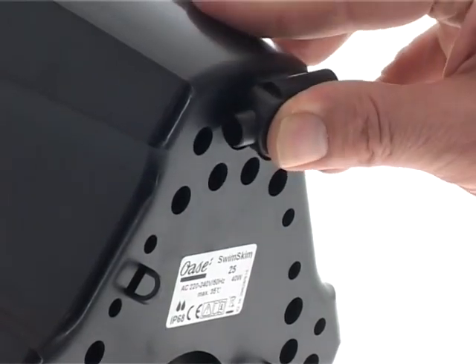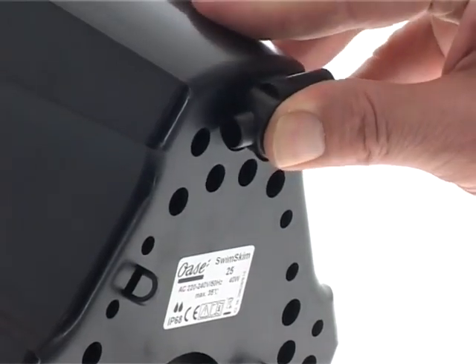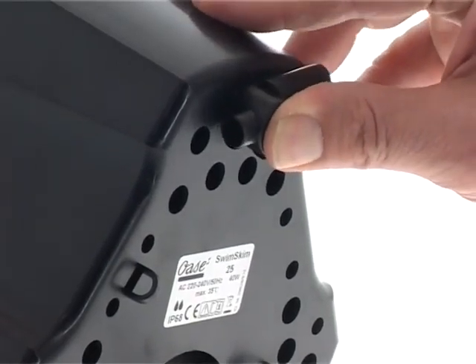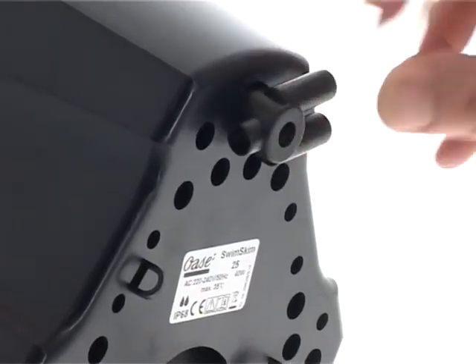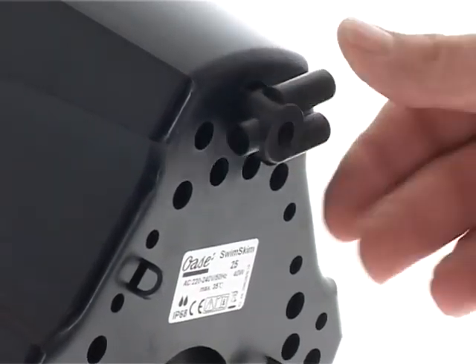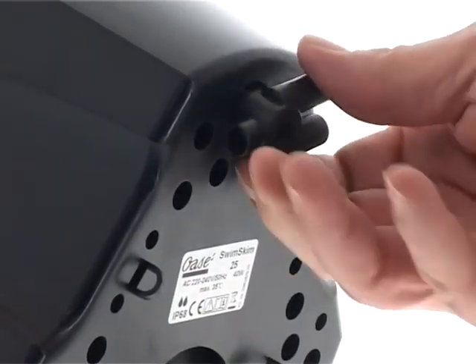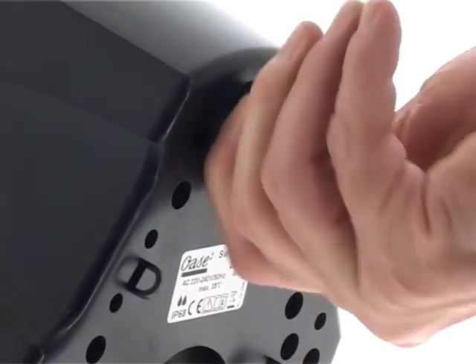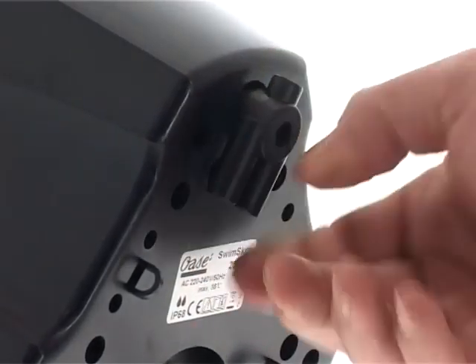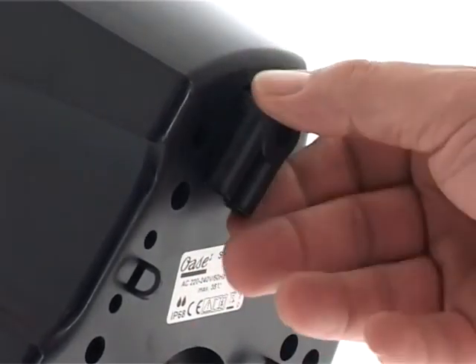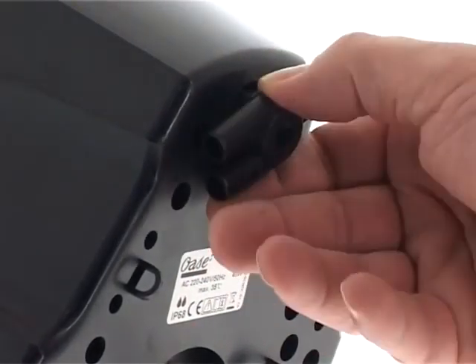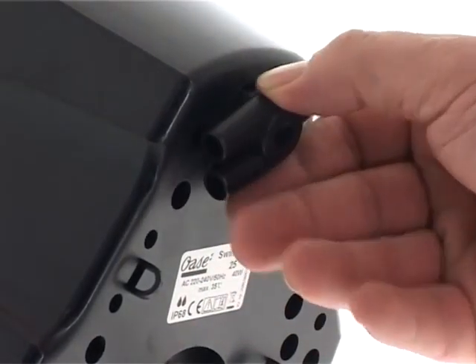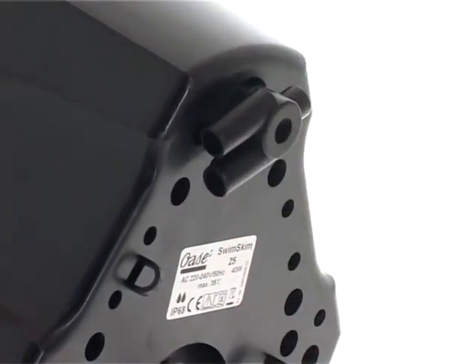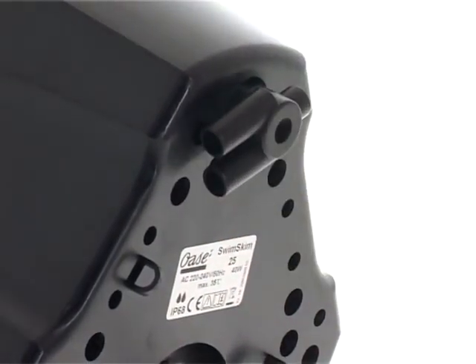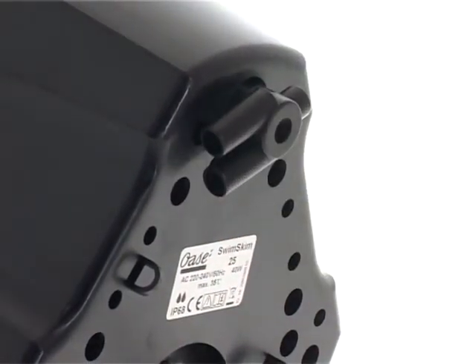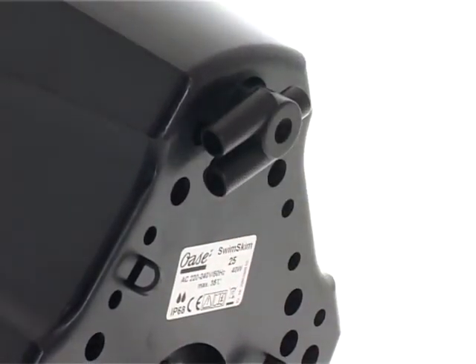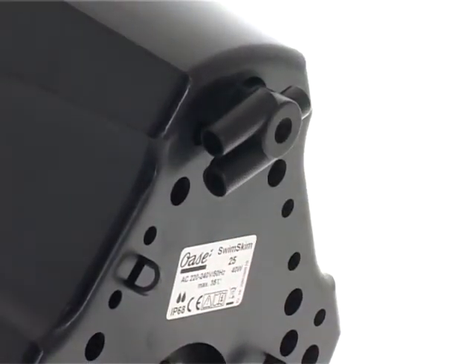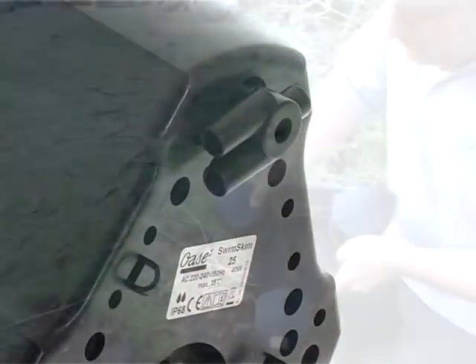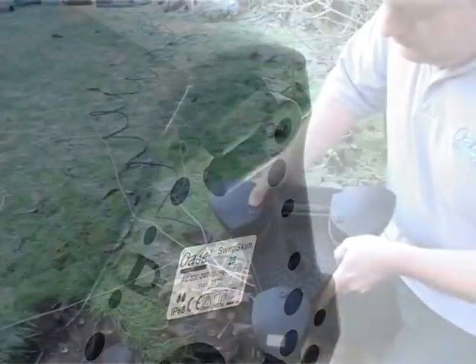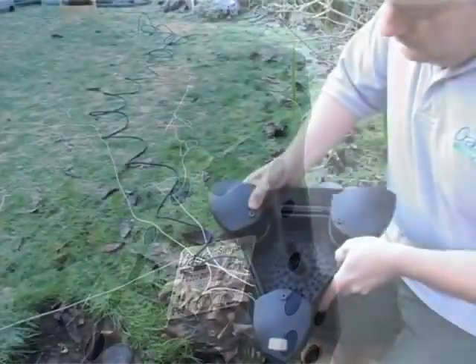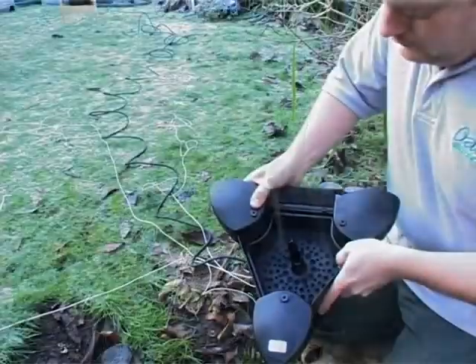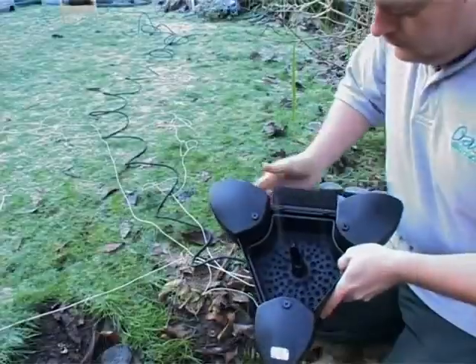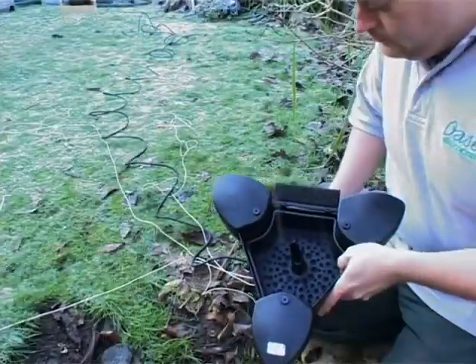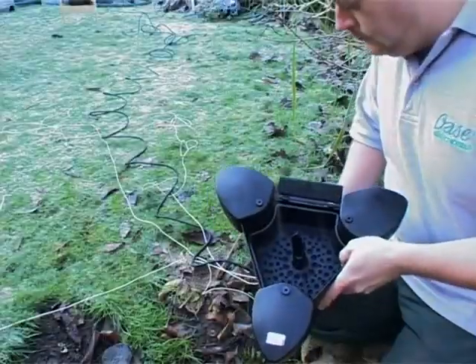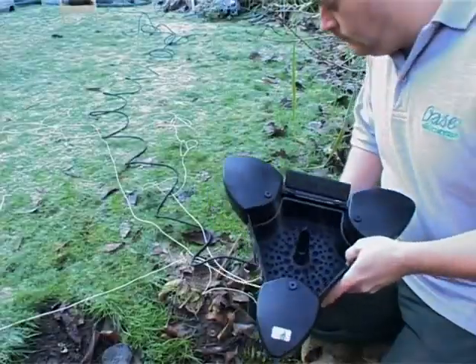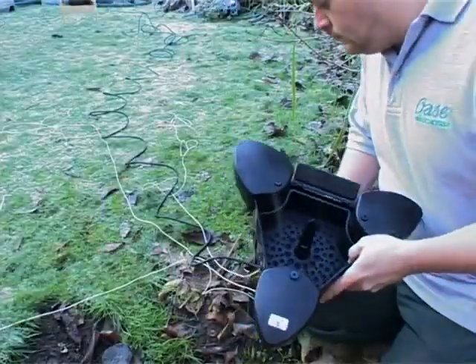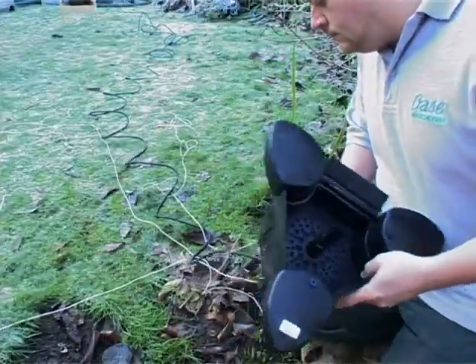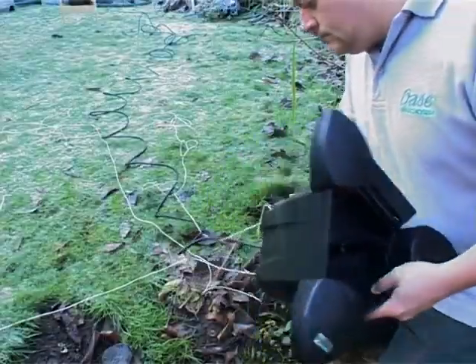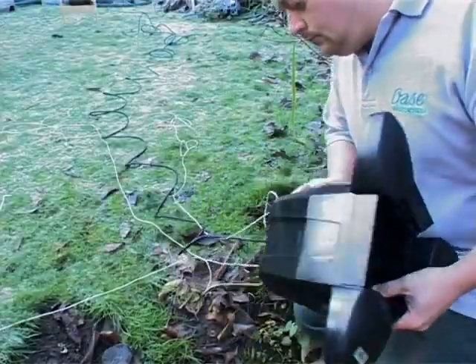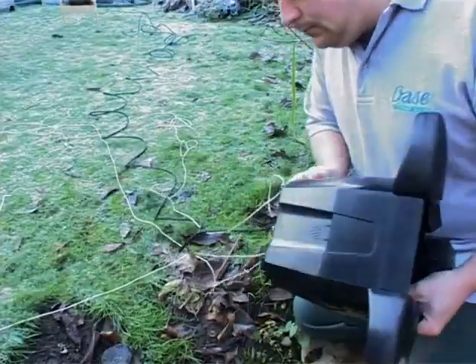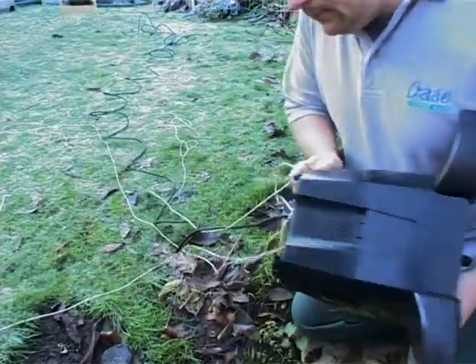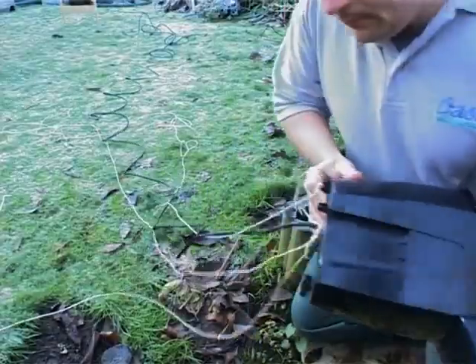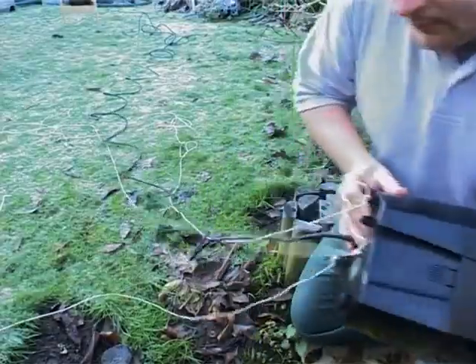If required, anchor the unit by attaching rope to the connection on the base of the skimmer, then fix it to the shore with pegs.